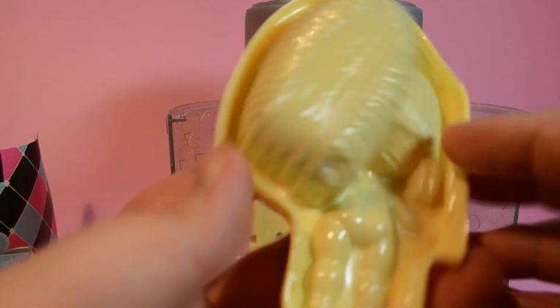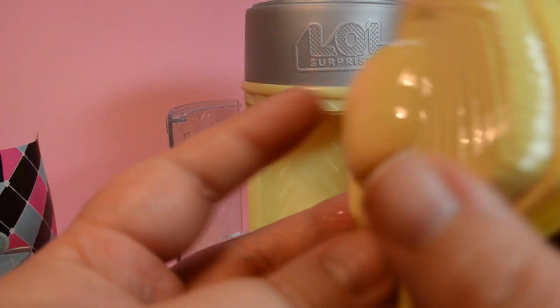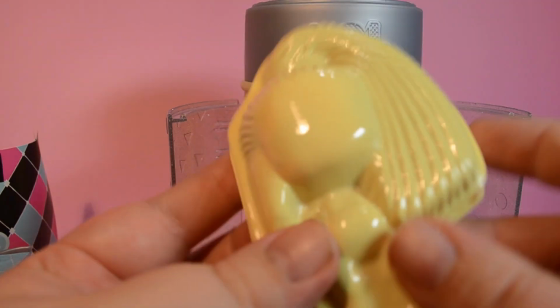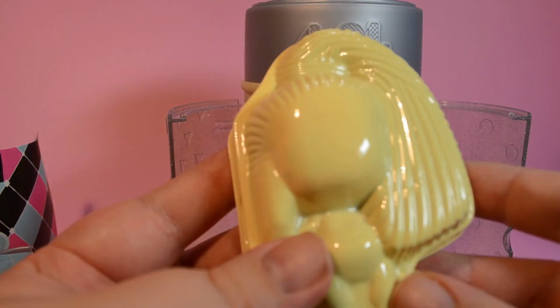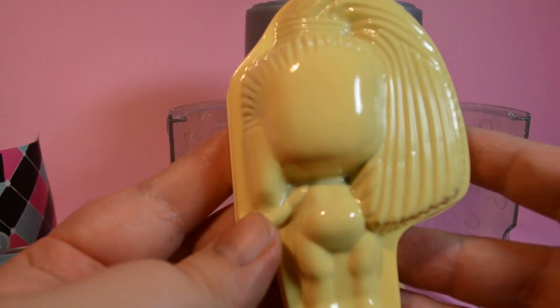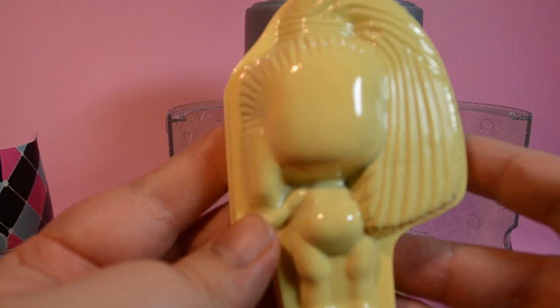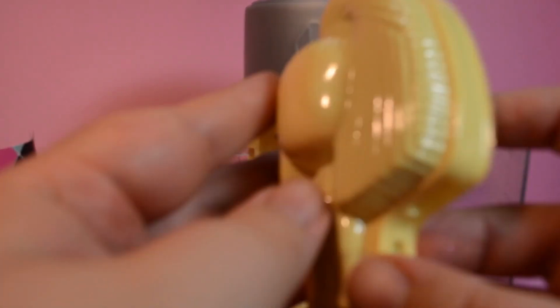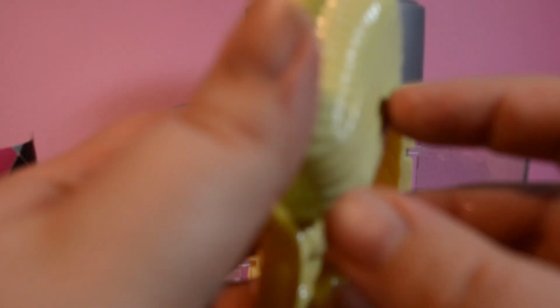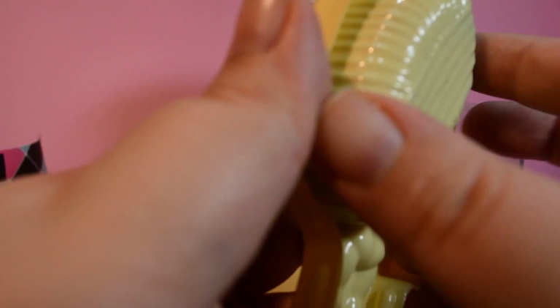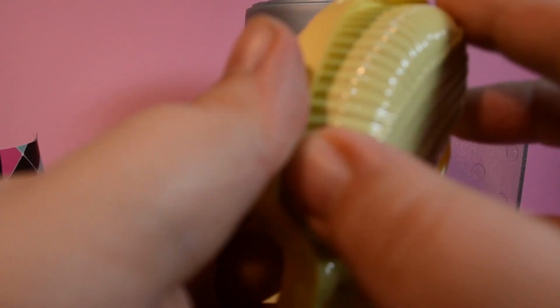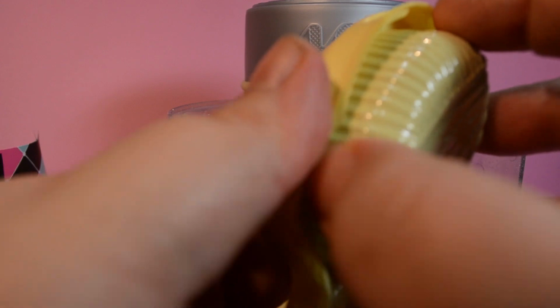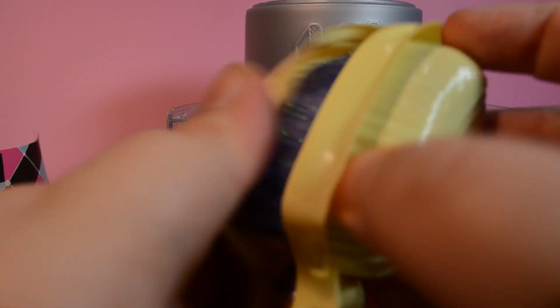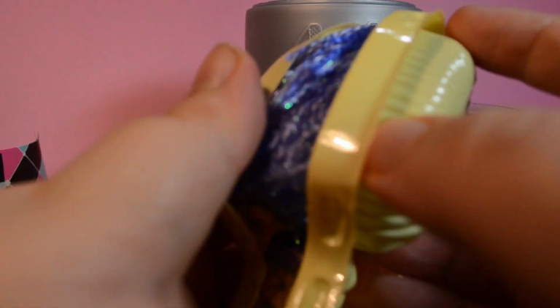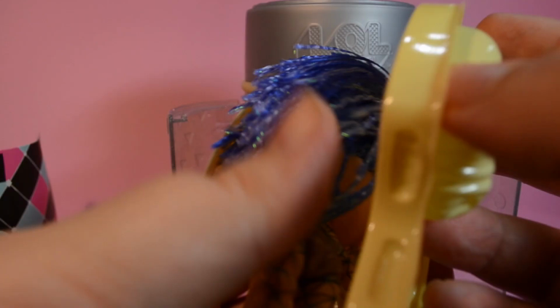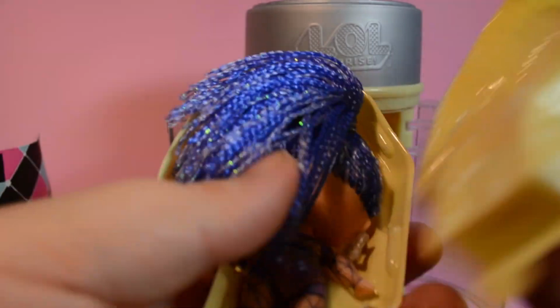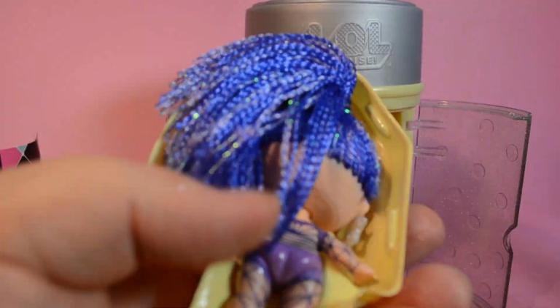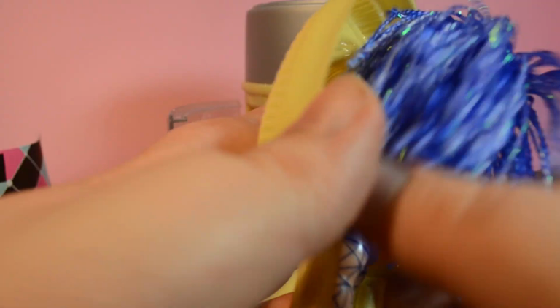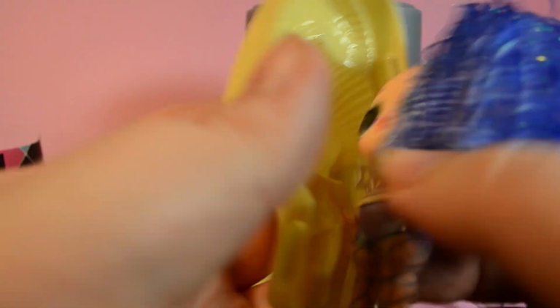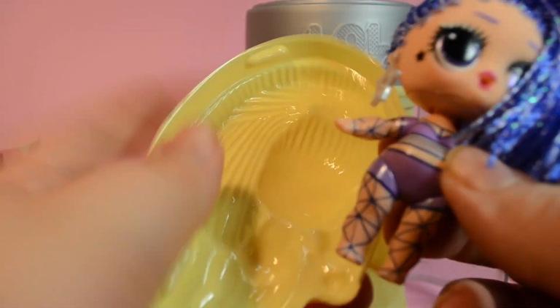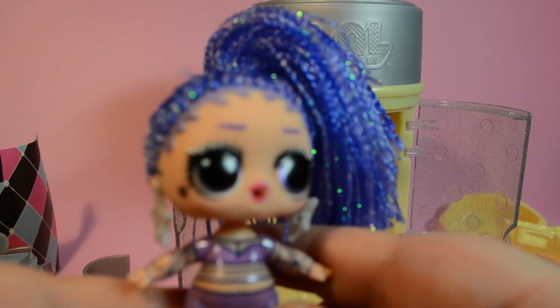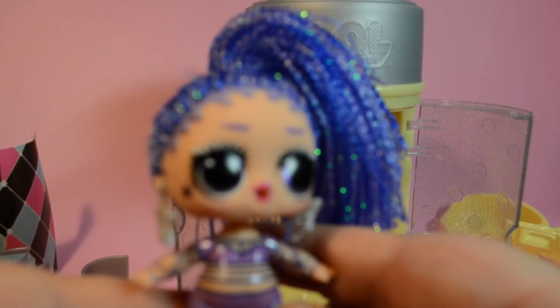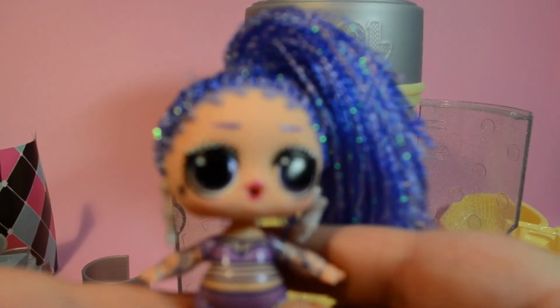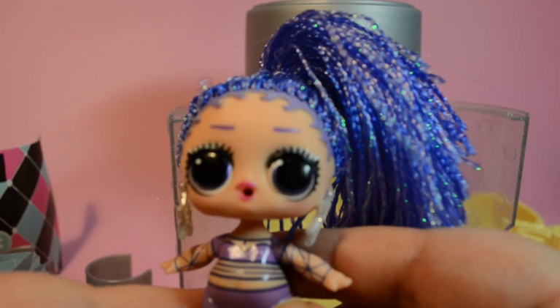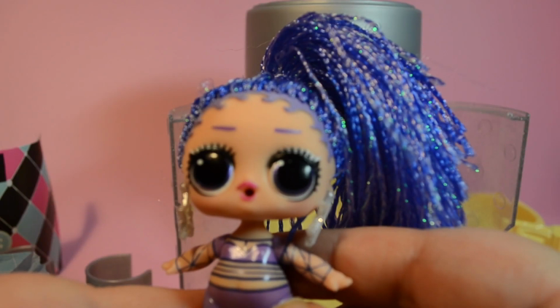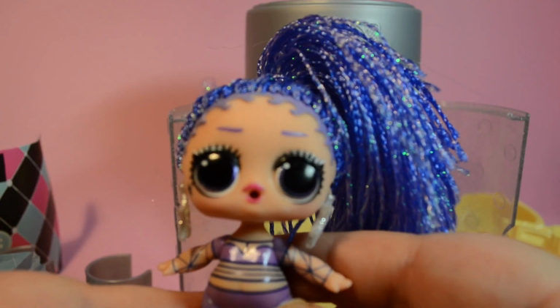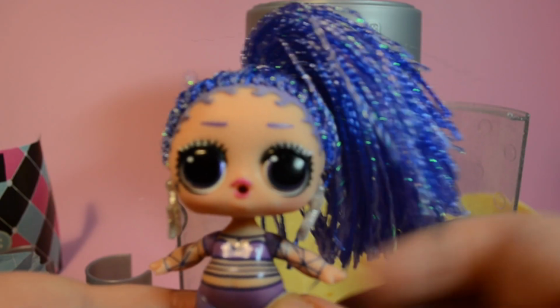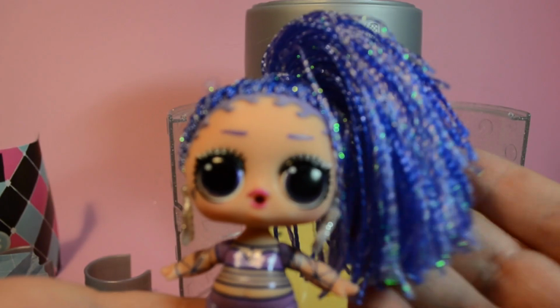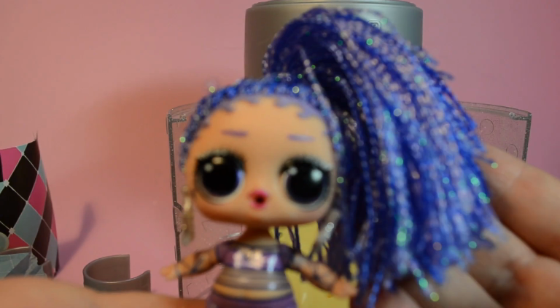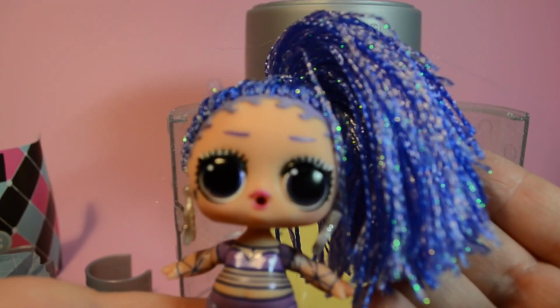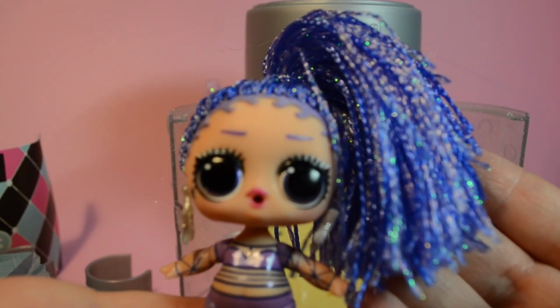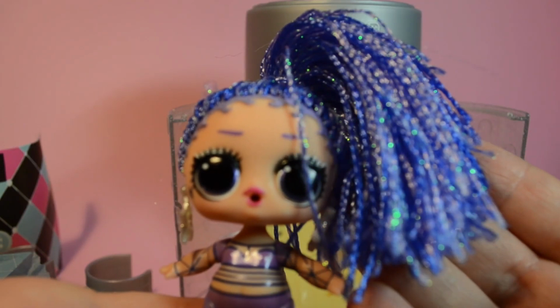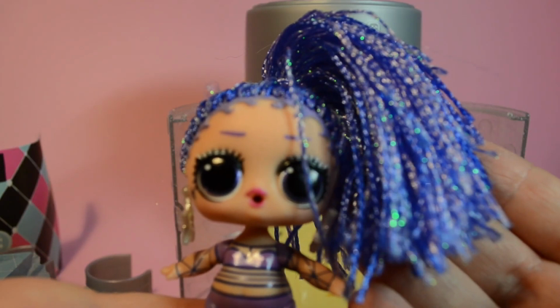Now to open the doll. We got a rare — it's Star Queen!